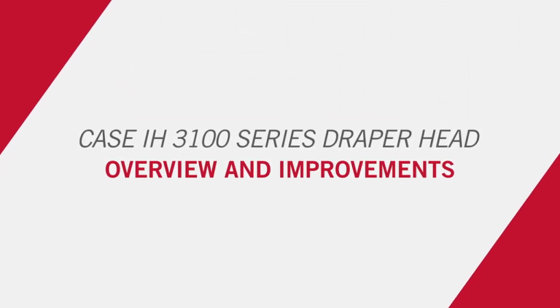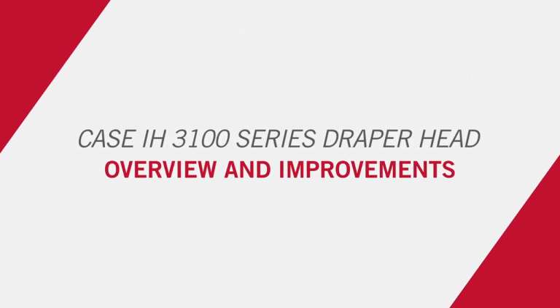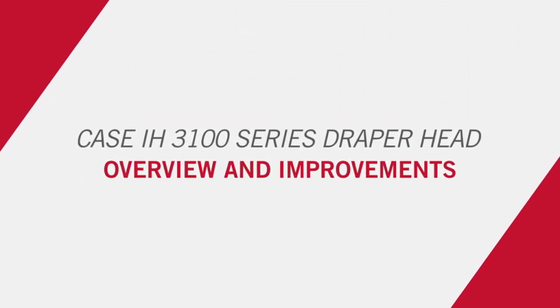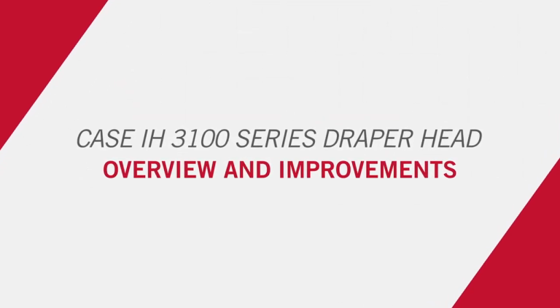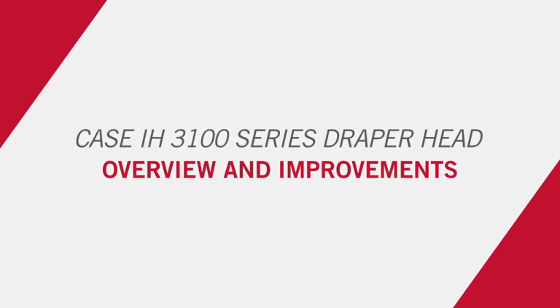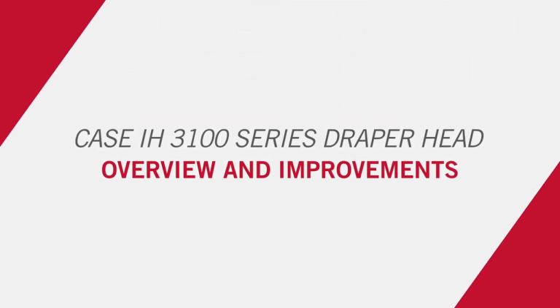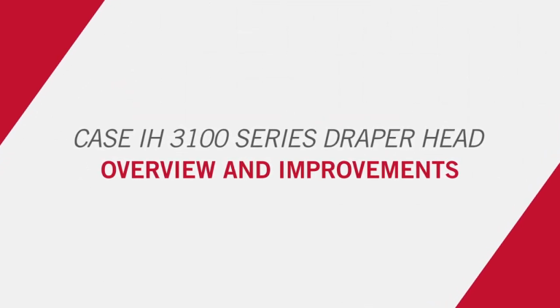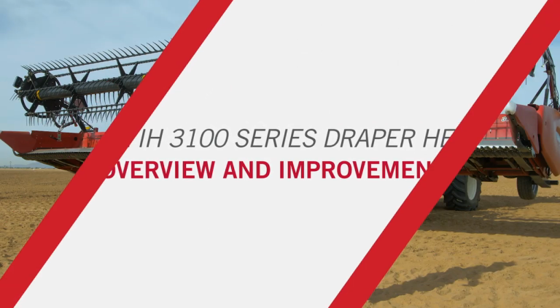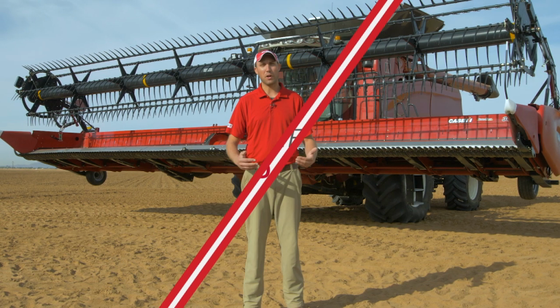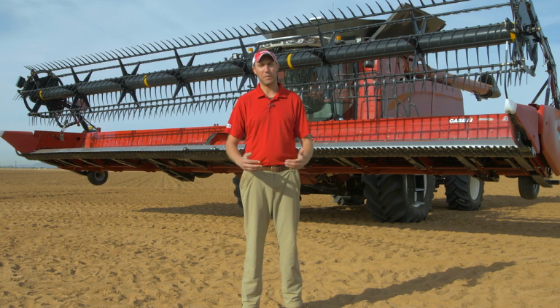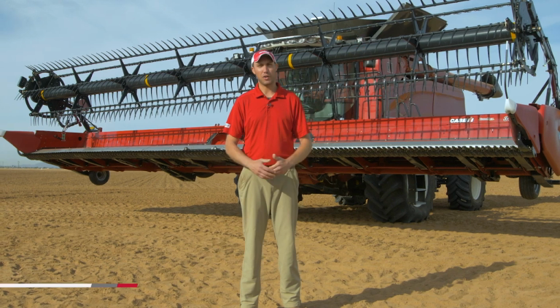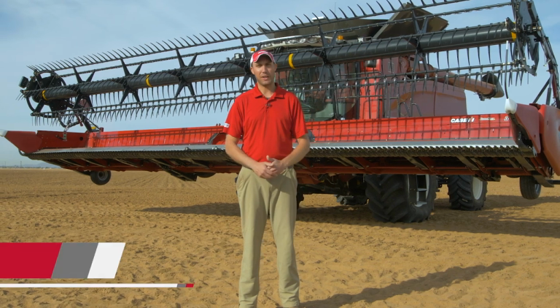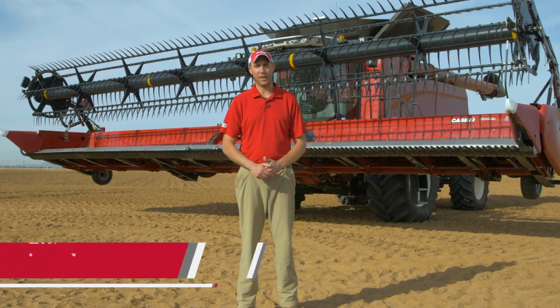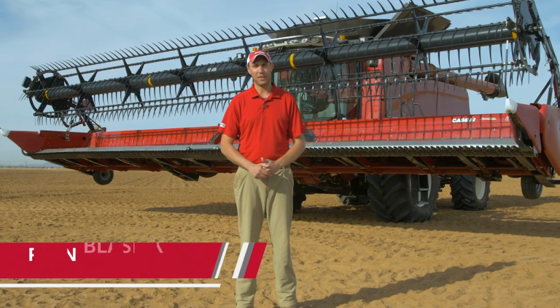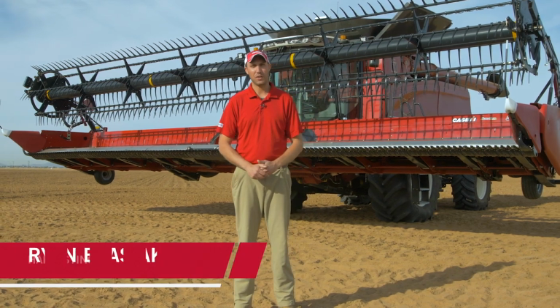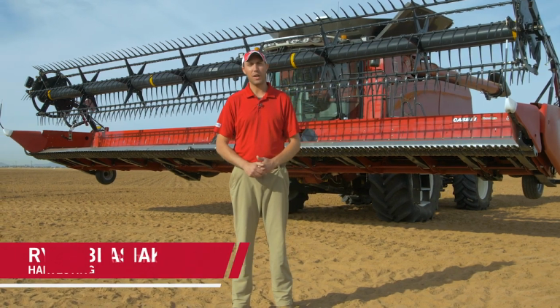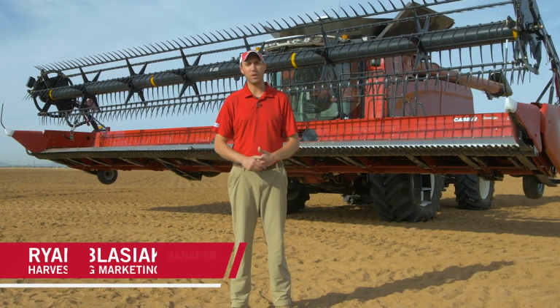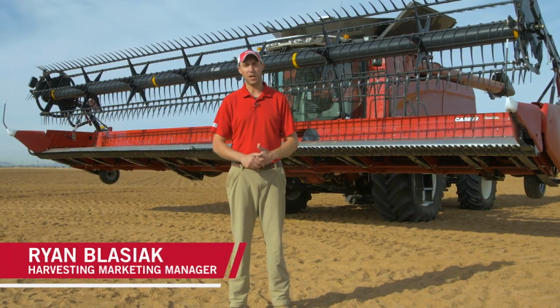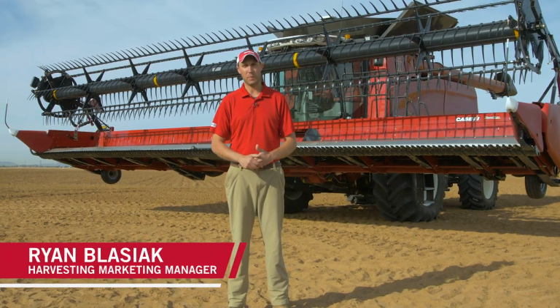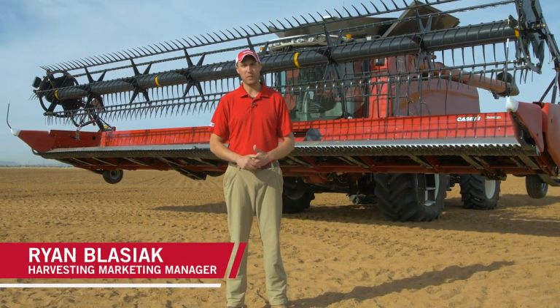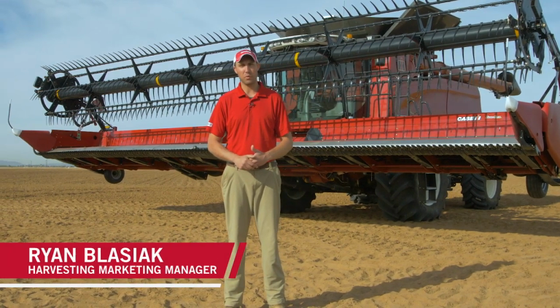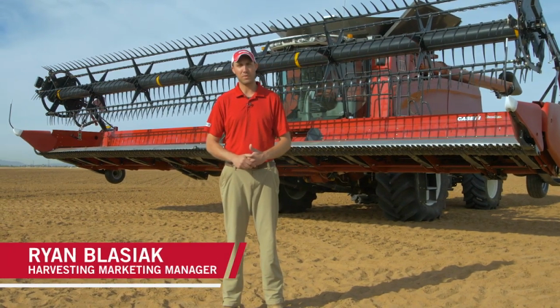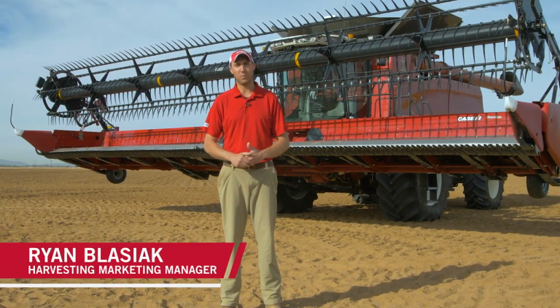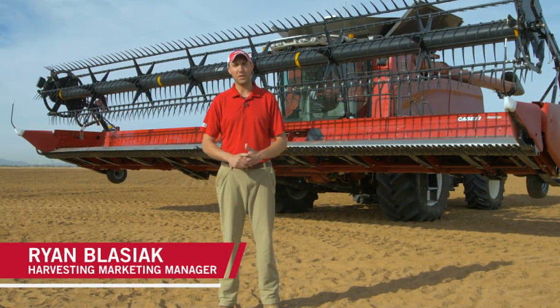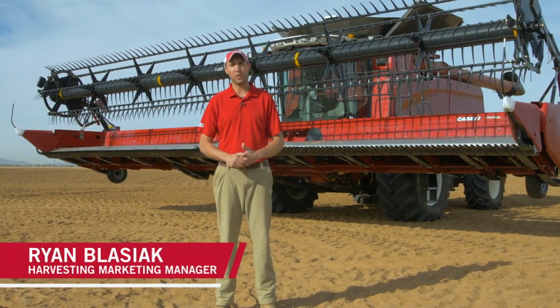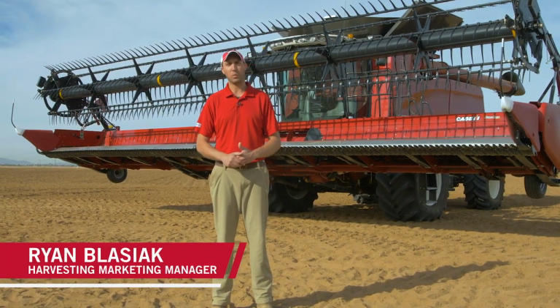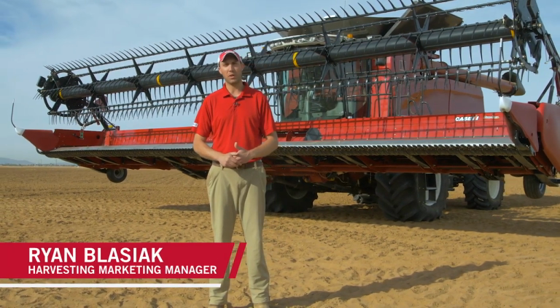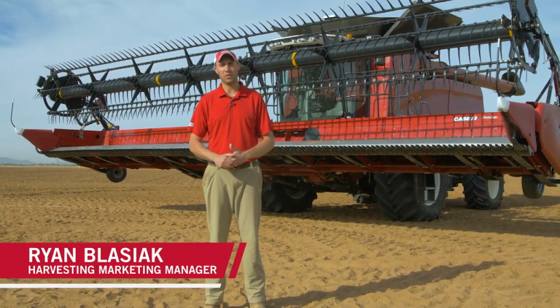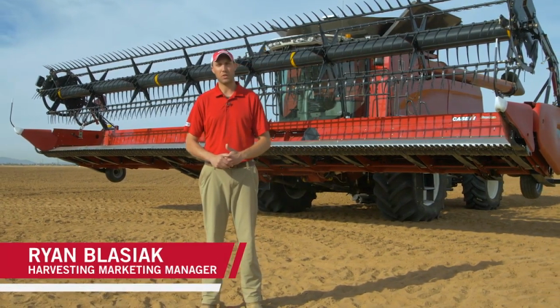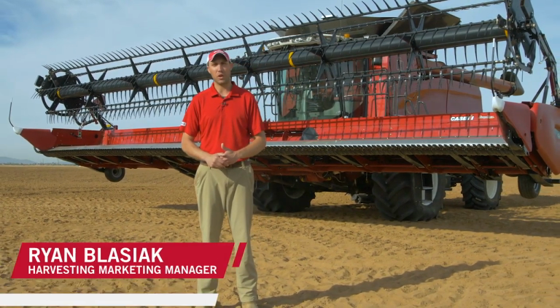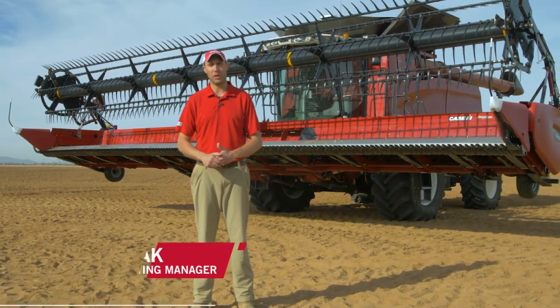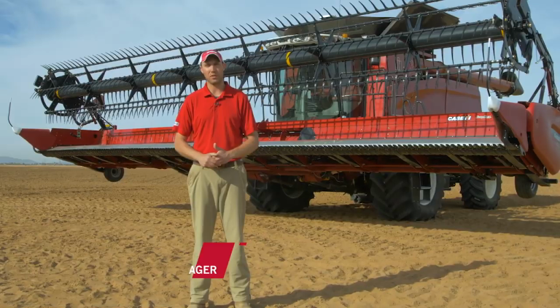I'm Ryan Blaziak, Harvesting Marketing Manager at Case IH. Today we're going to talk about the improvements that we've made to the 3100 series draper headers.